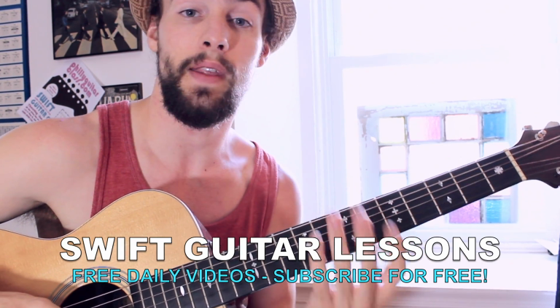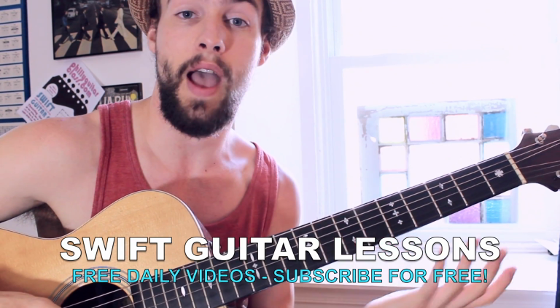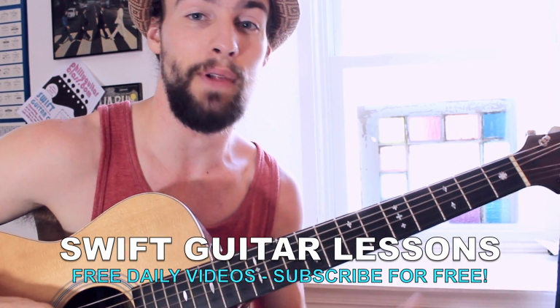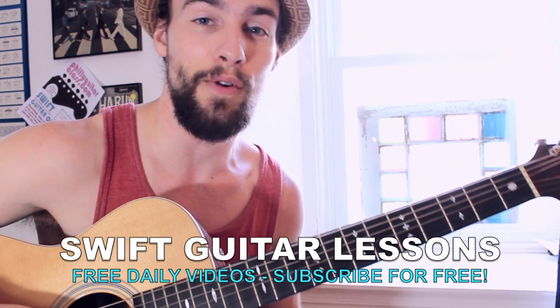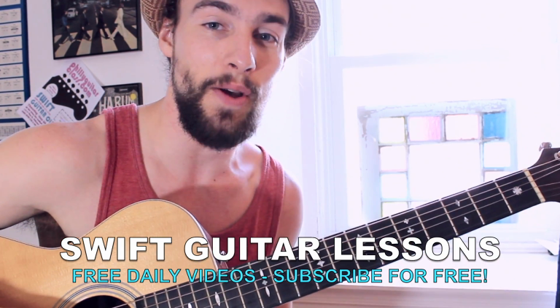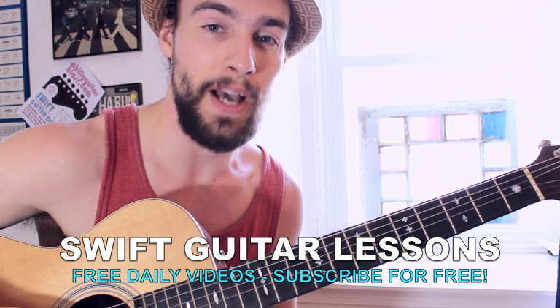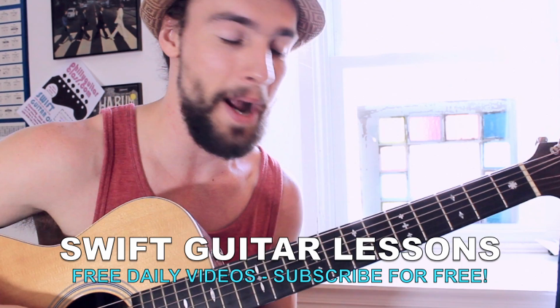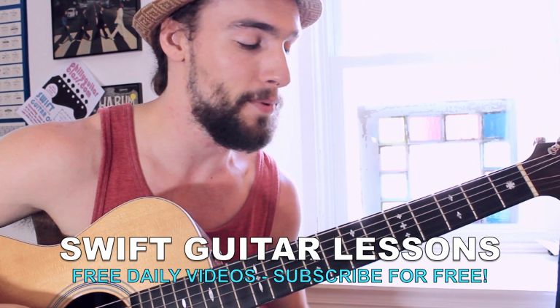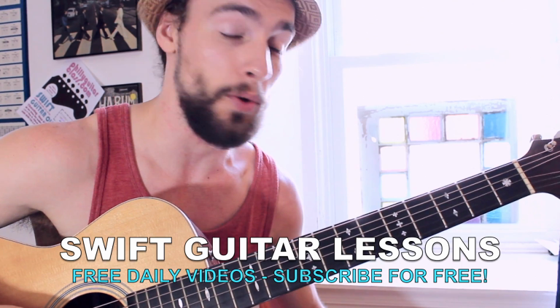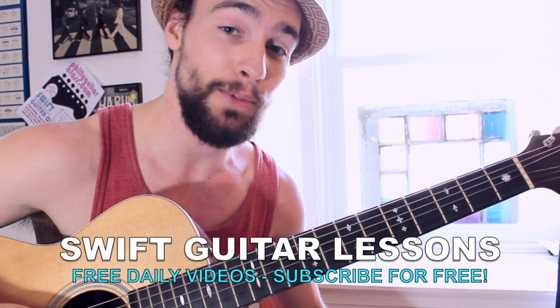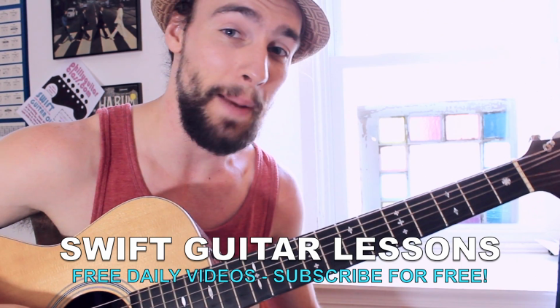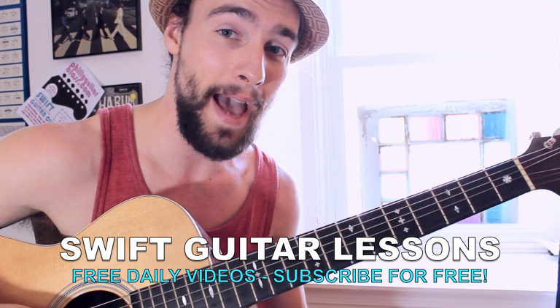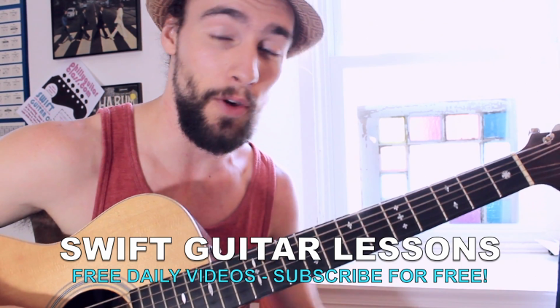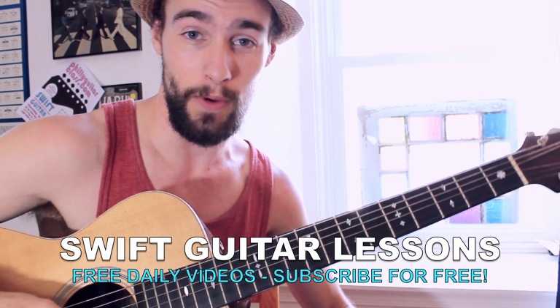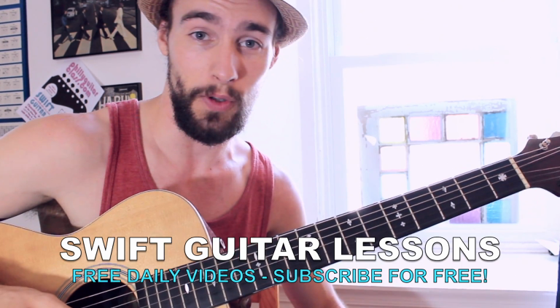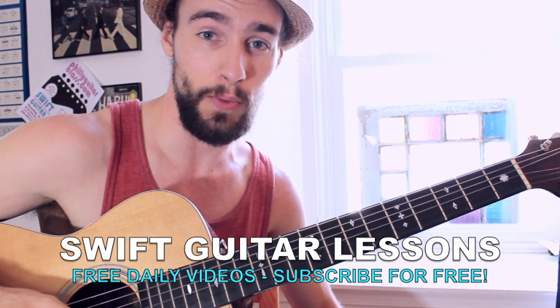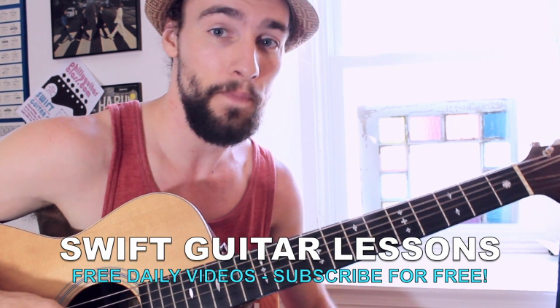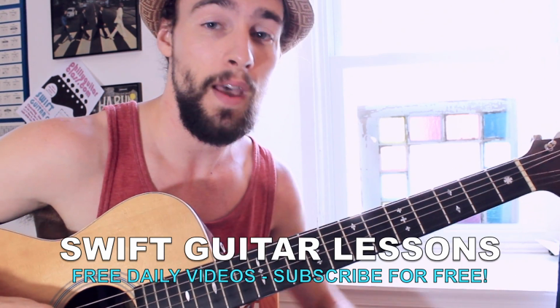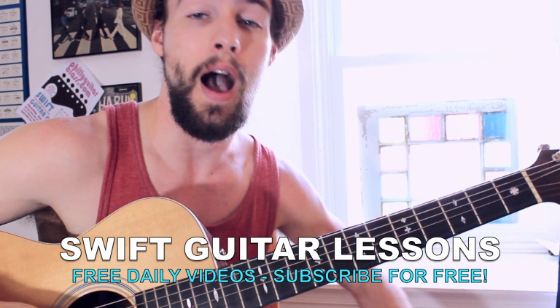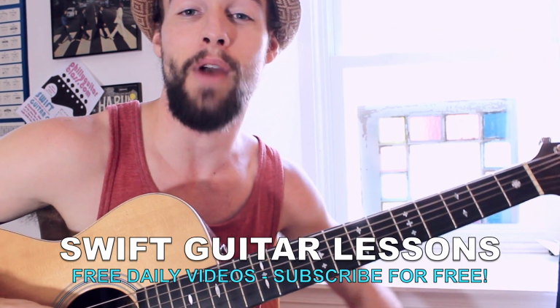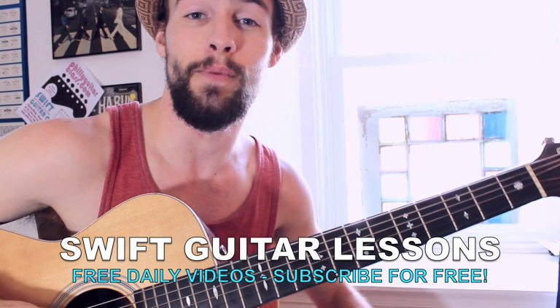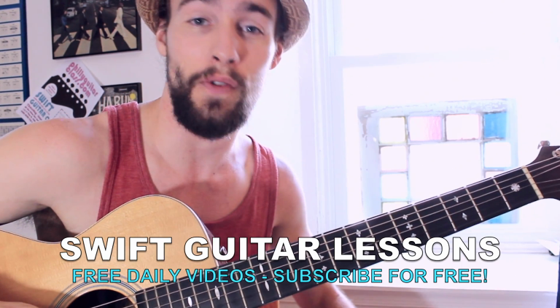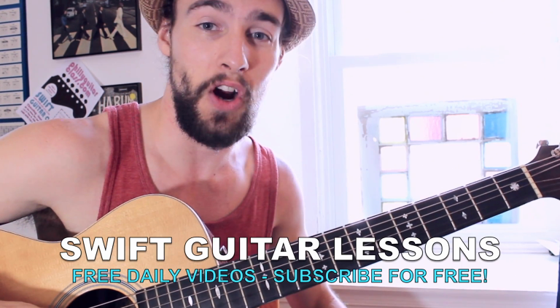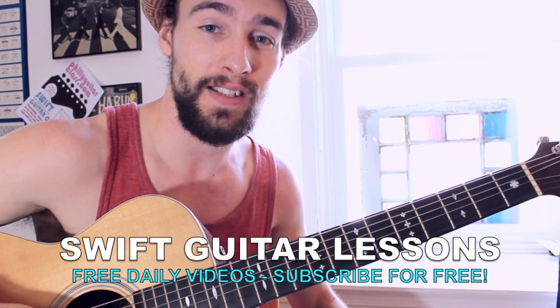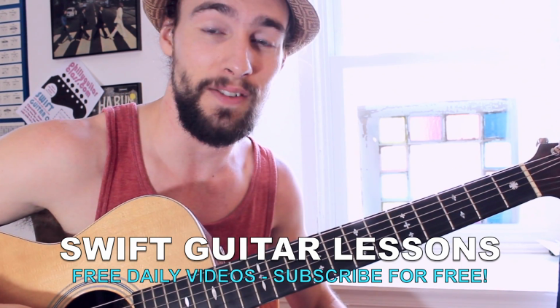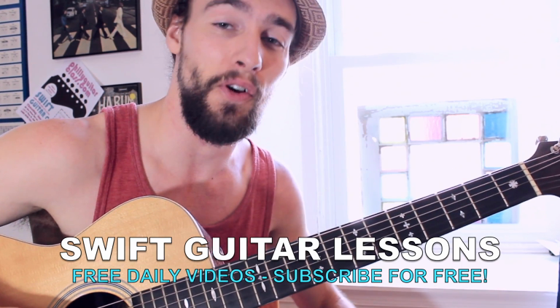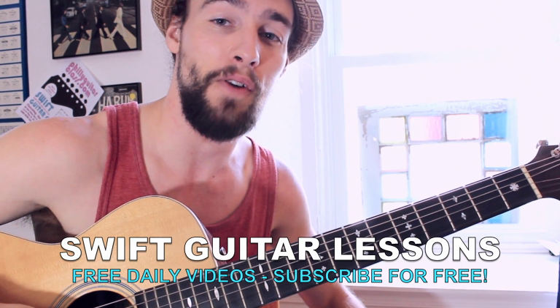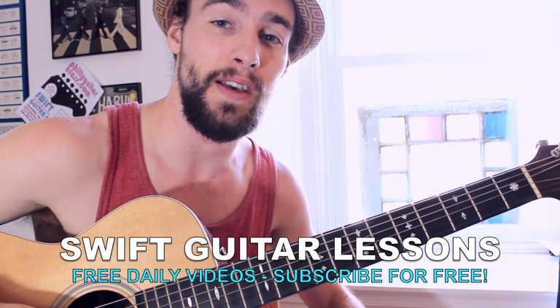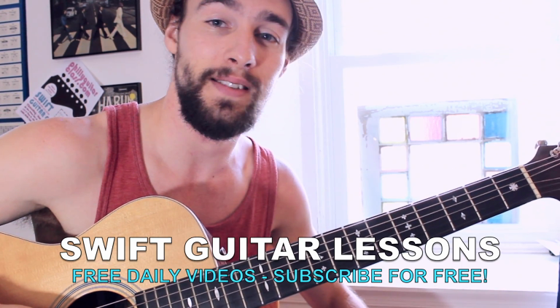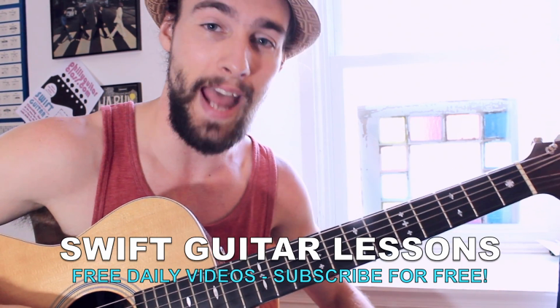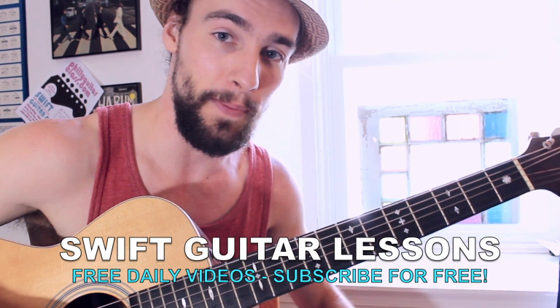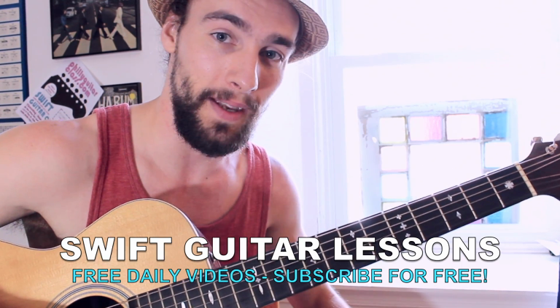I have plenty more videos coming up, so keep checking back. I hope you enjoyed this one. I'm Rob from Swift Guitar Lessons in Philadelphia. Stay happy picking.